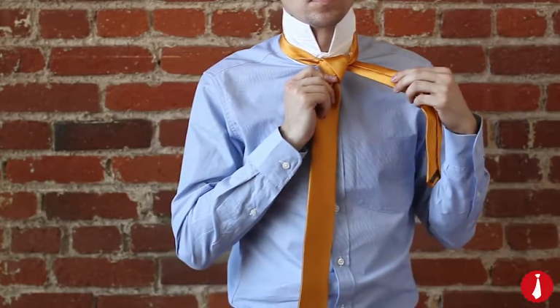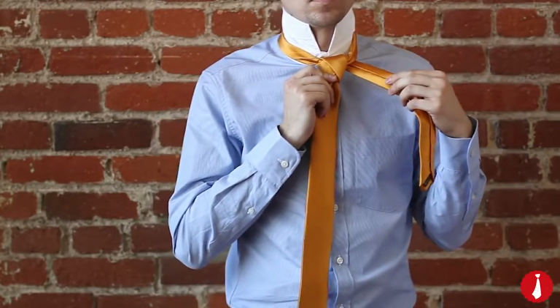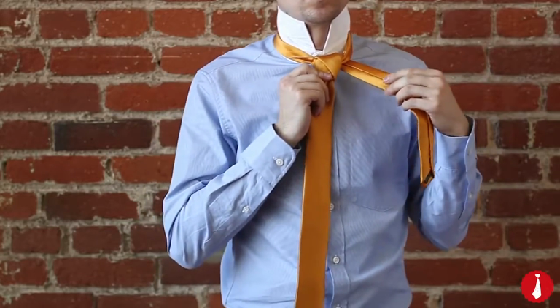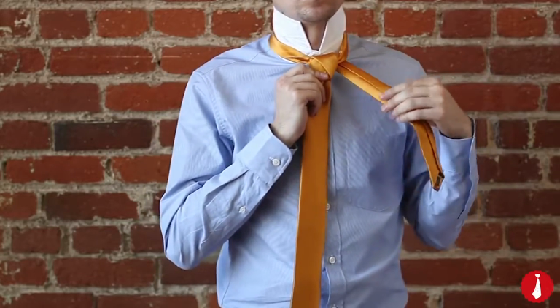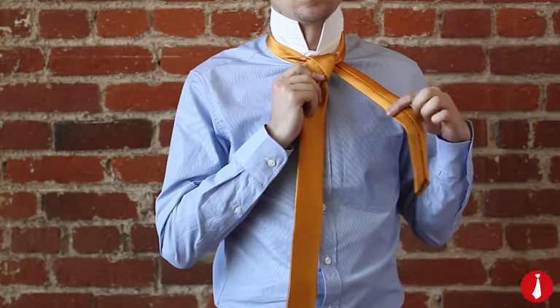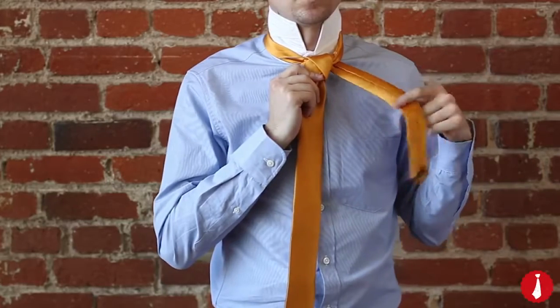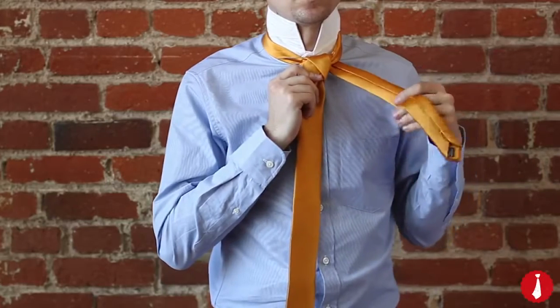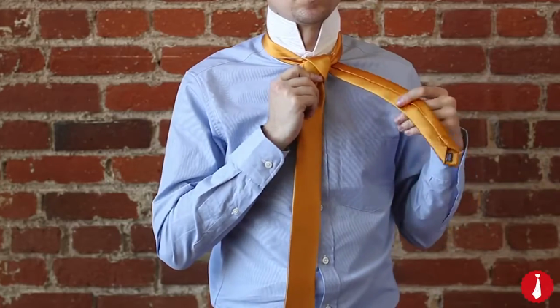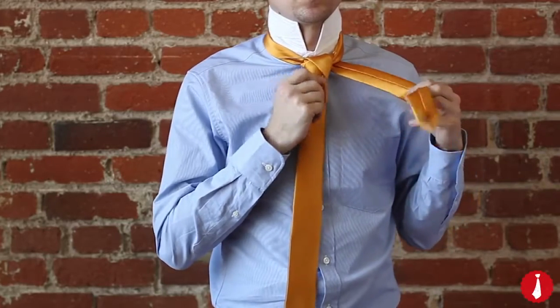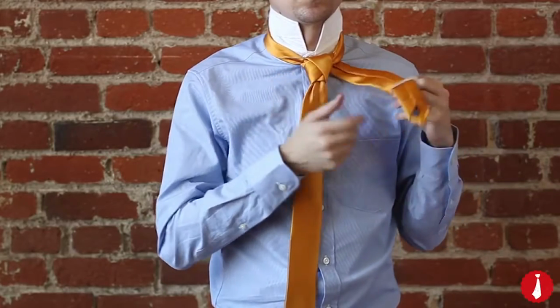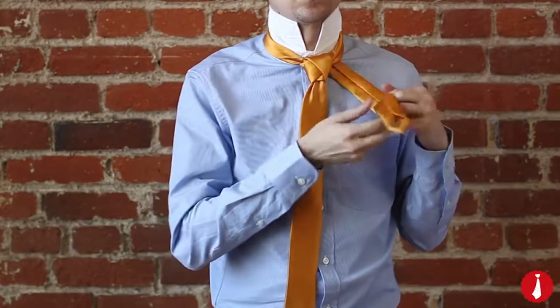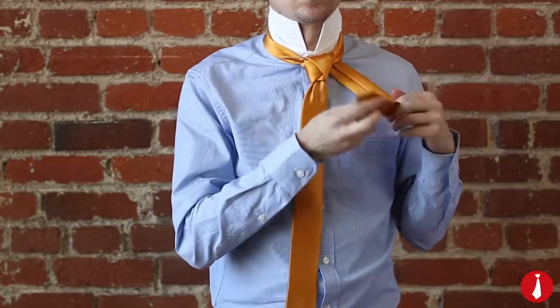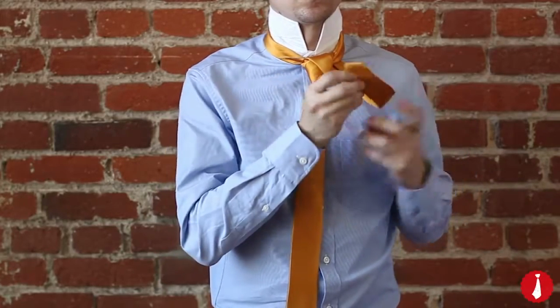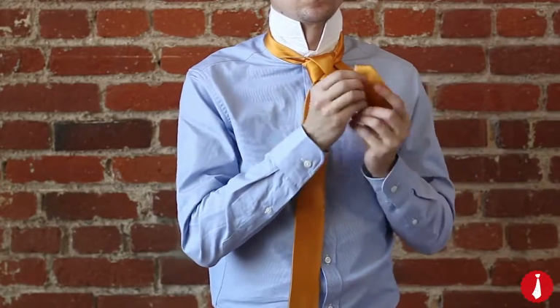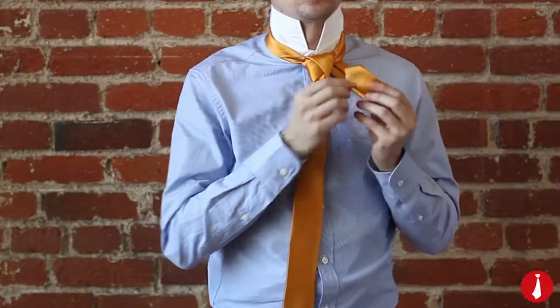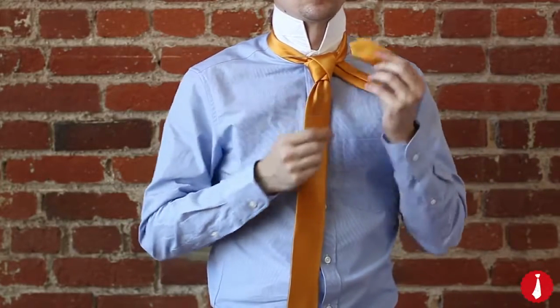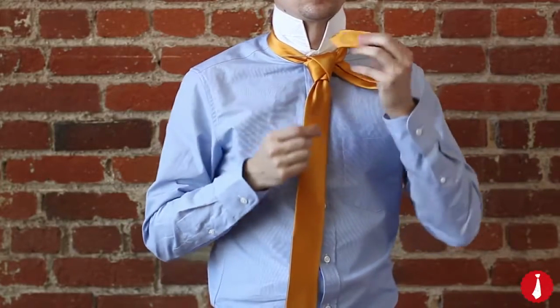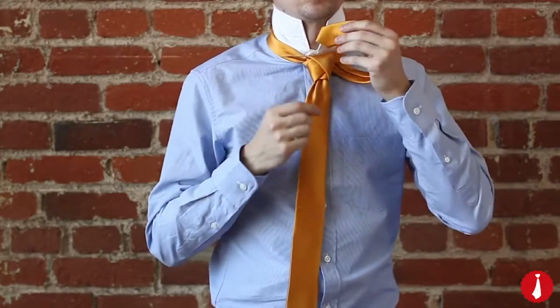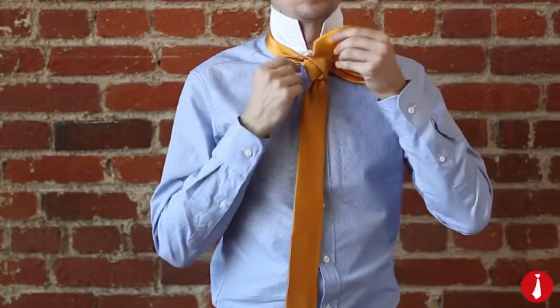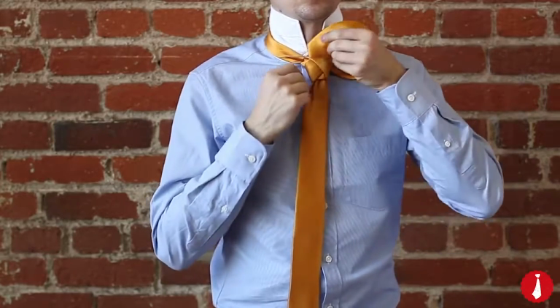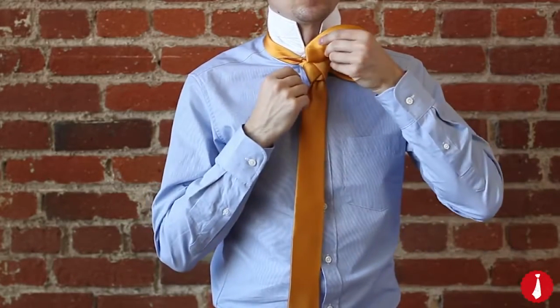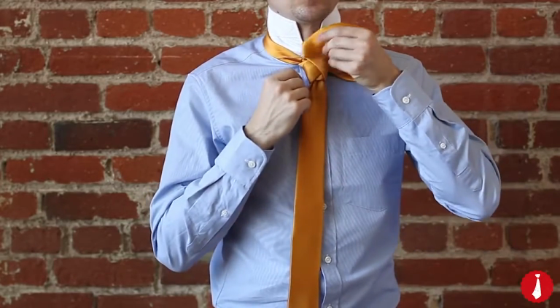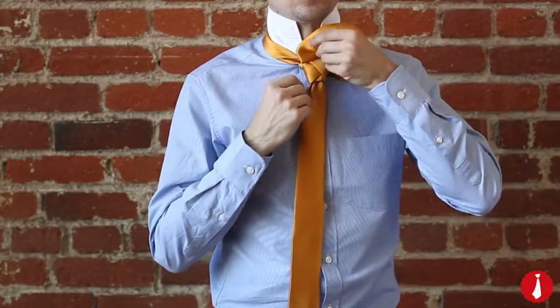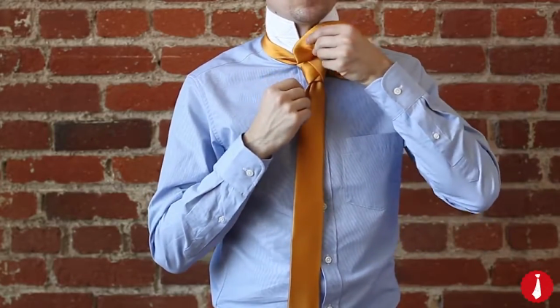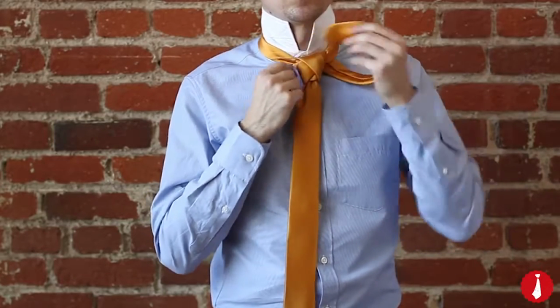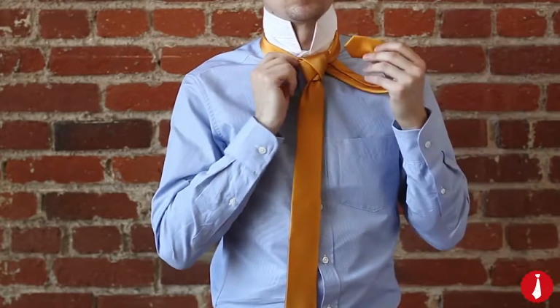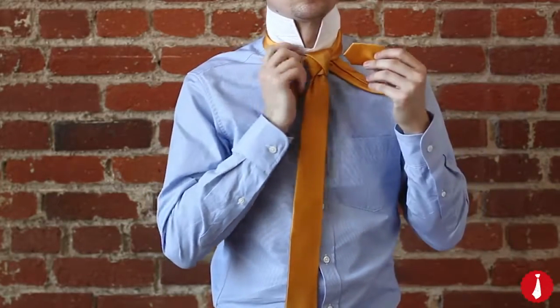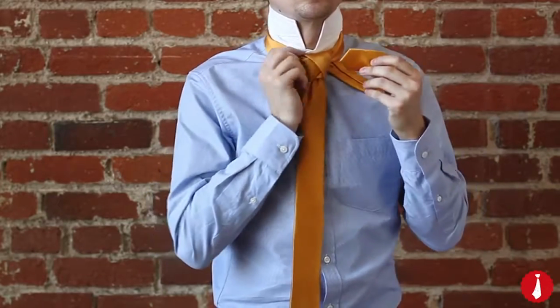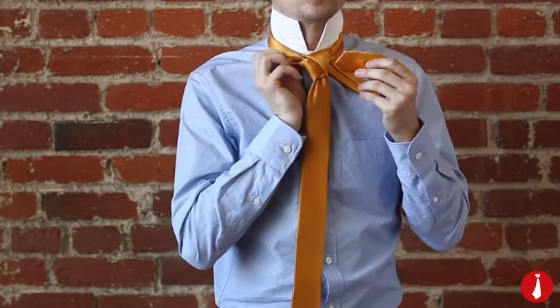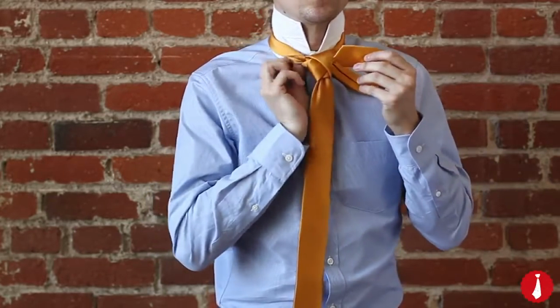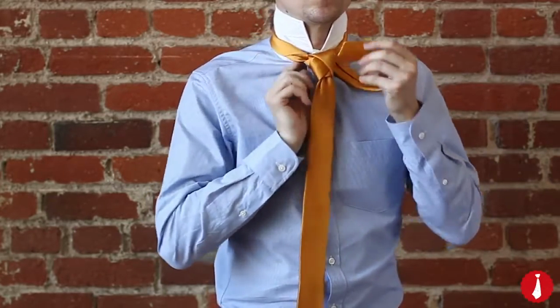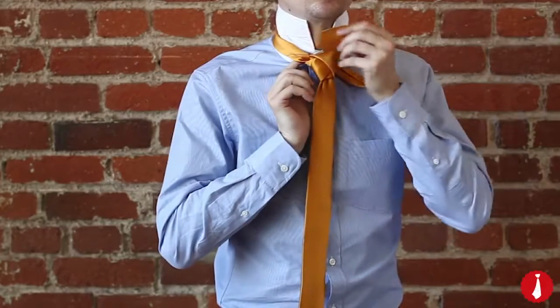Up to the center, towards the neck loop. Down through the neck loop and to your left.